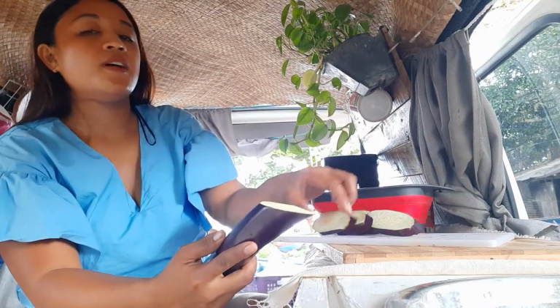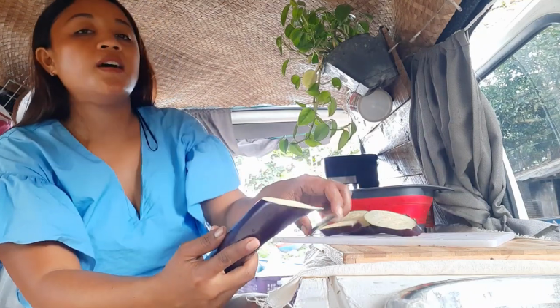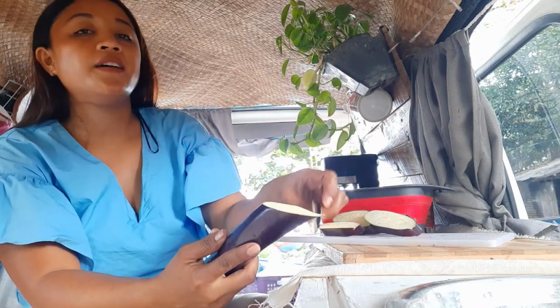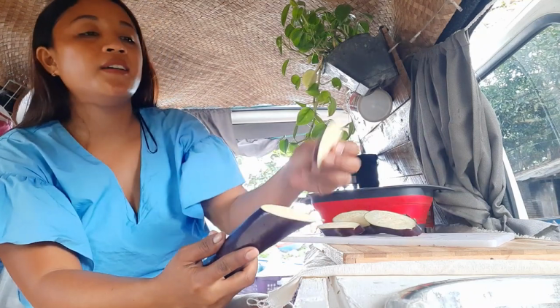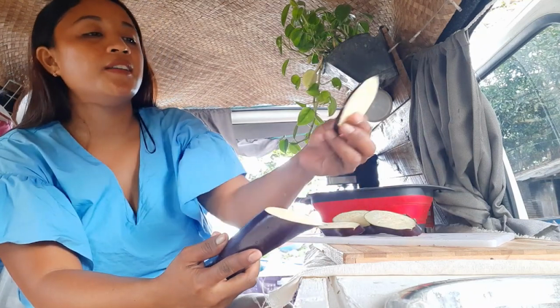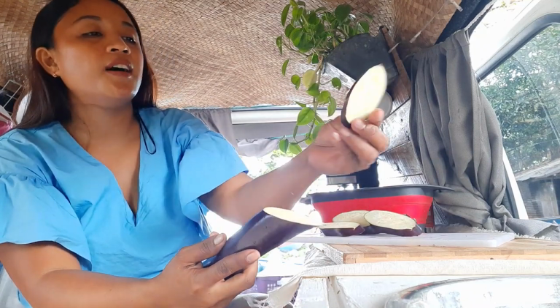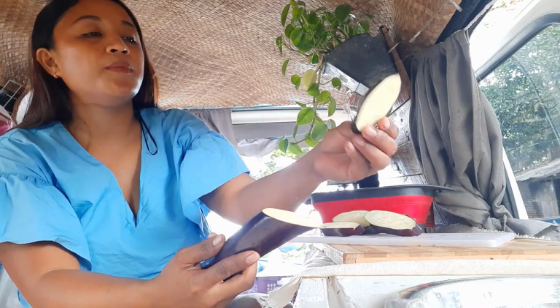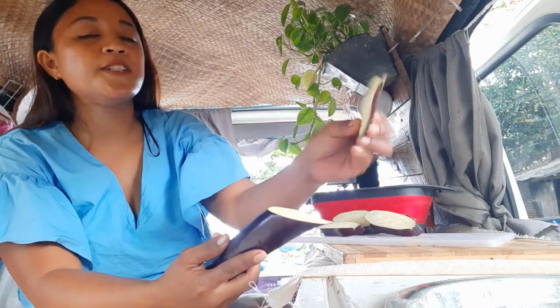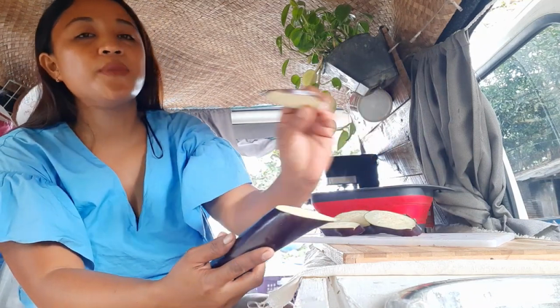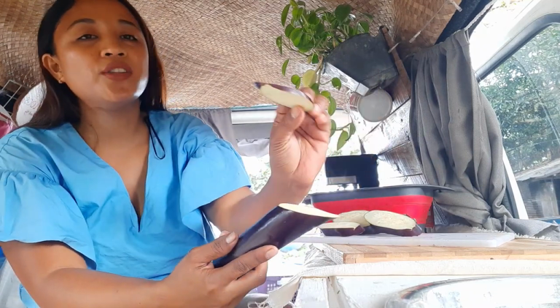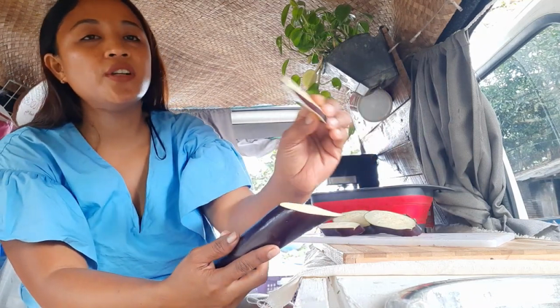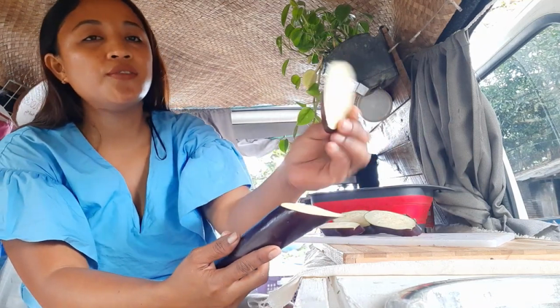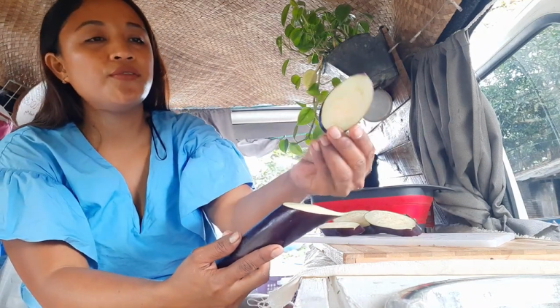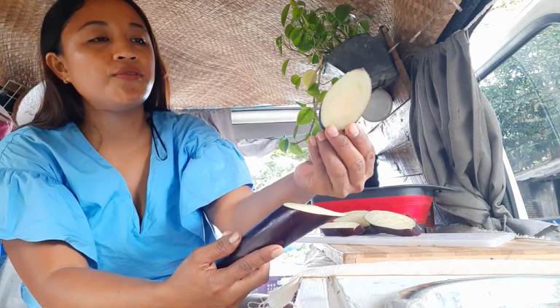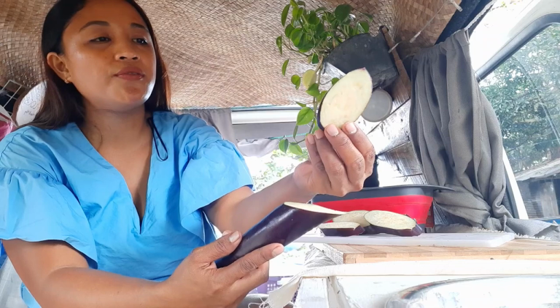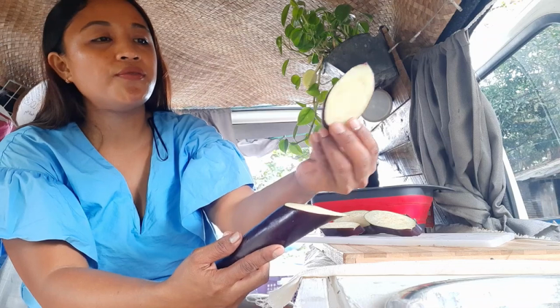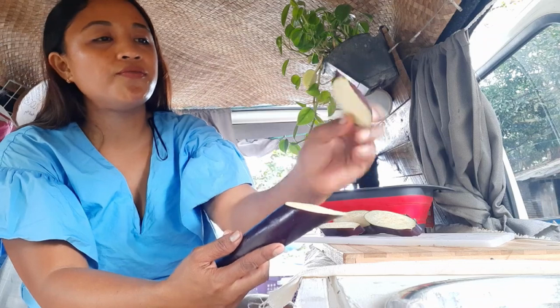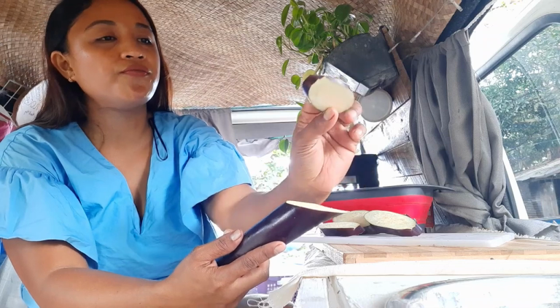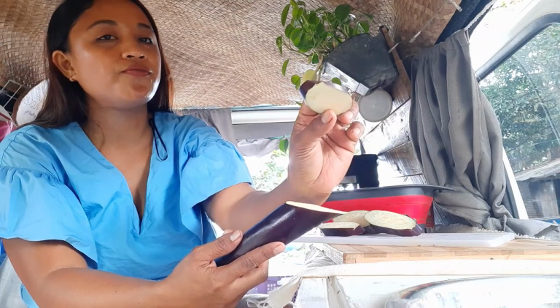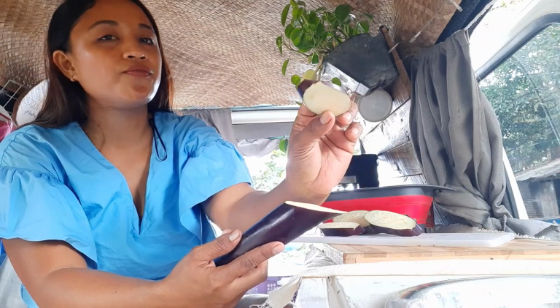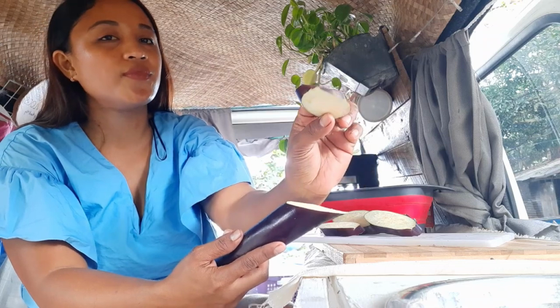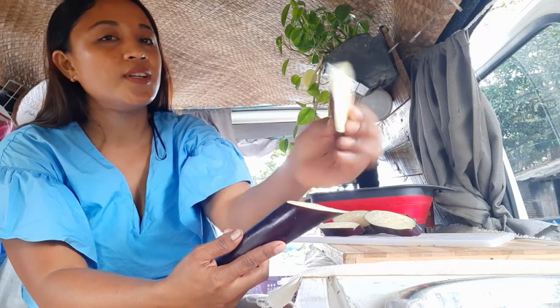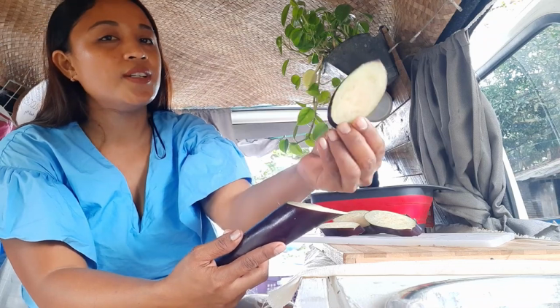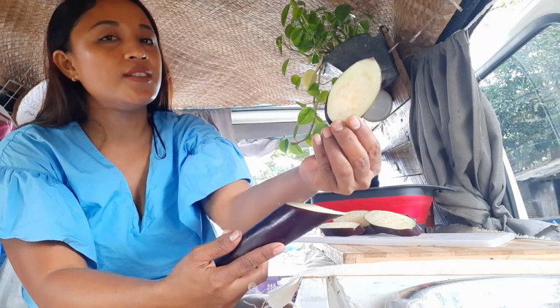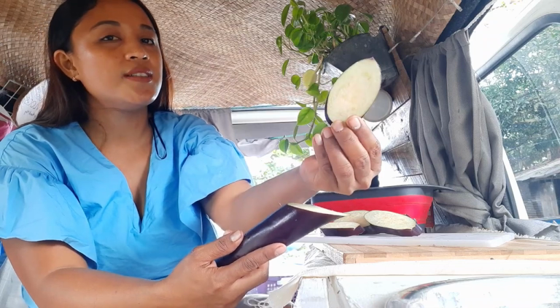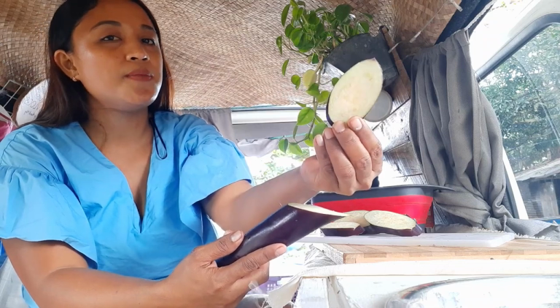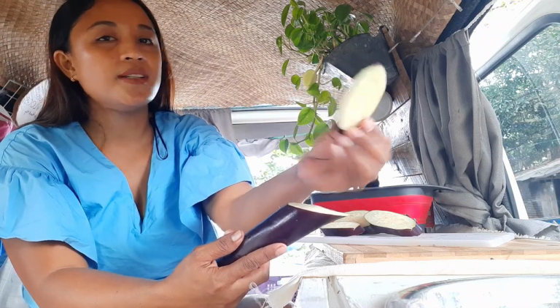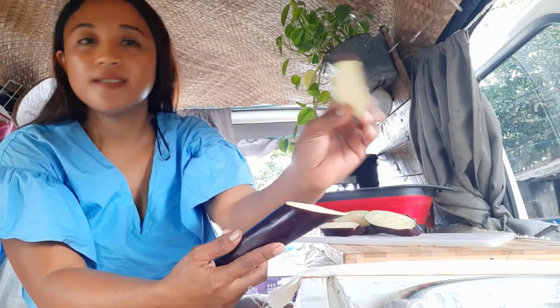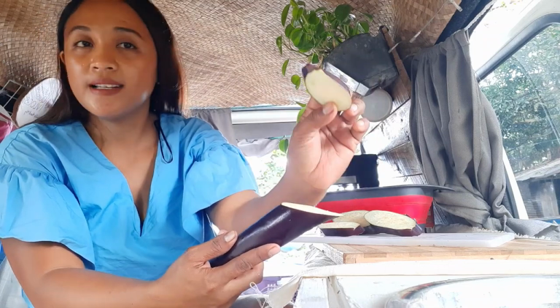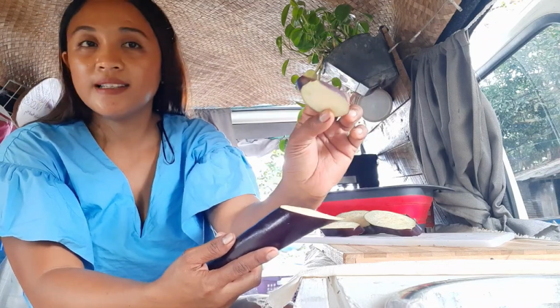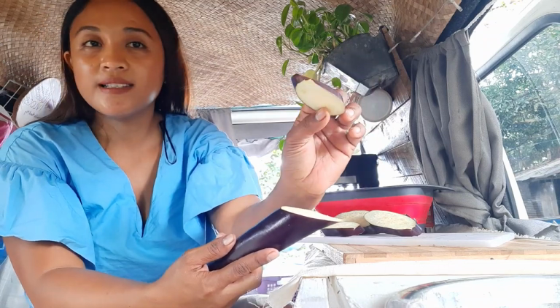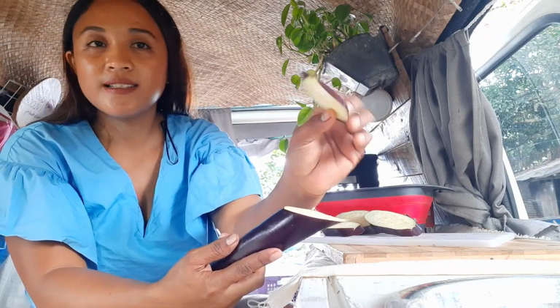There we go. It's better if you slice it thin, nipis nipis, like this.